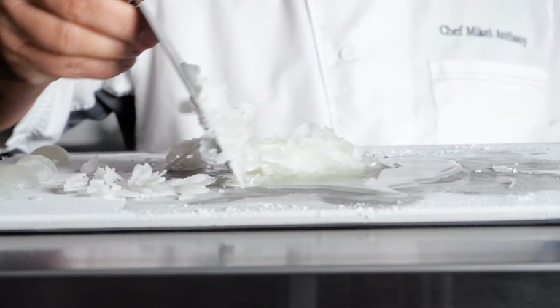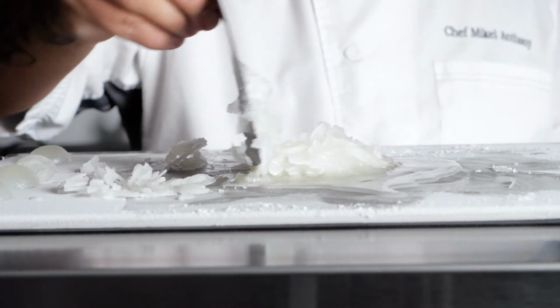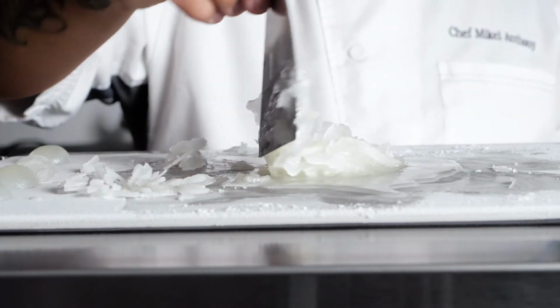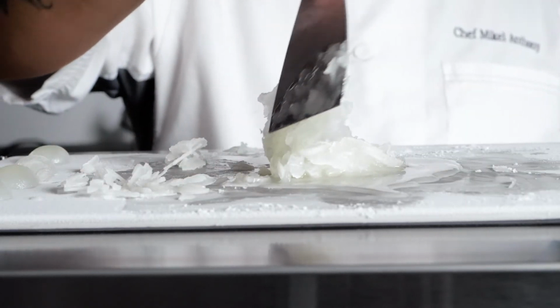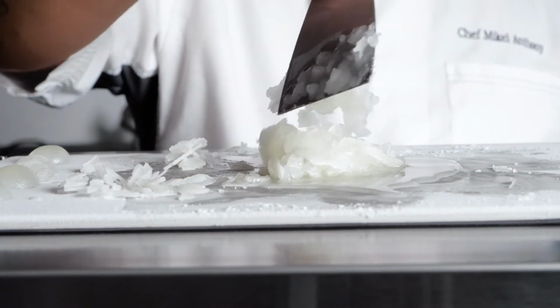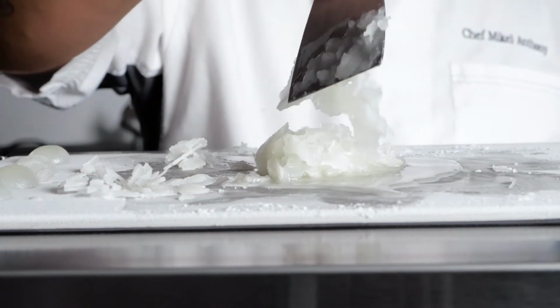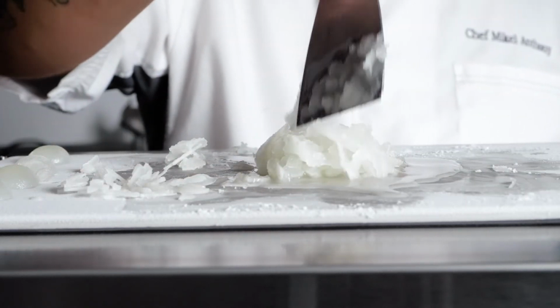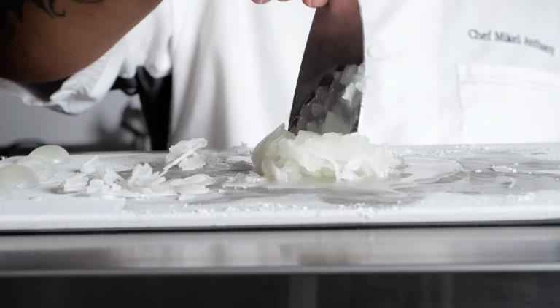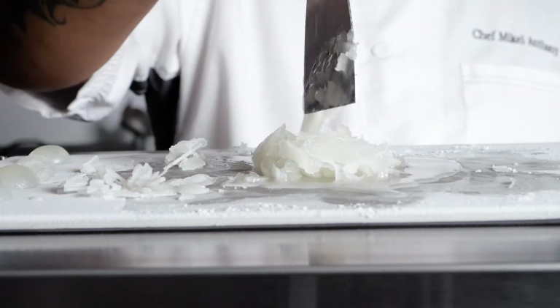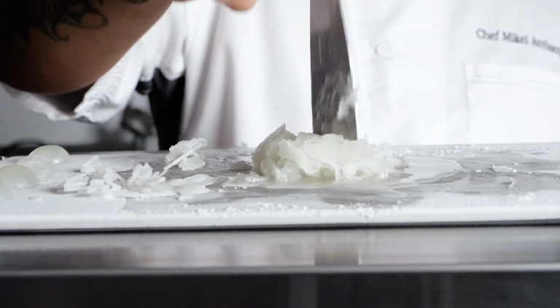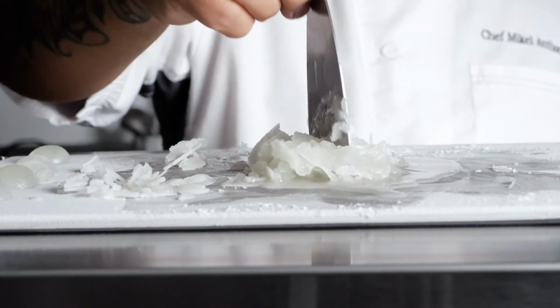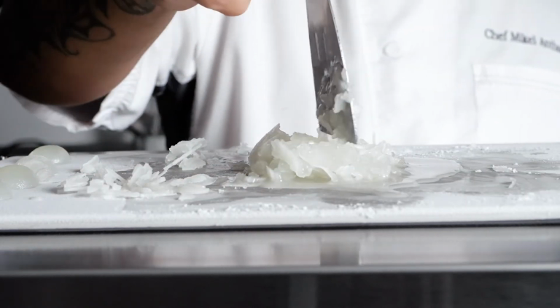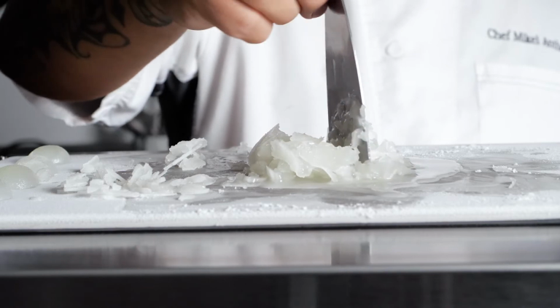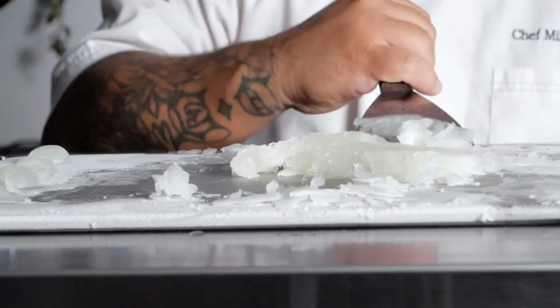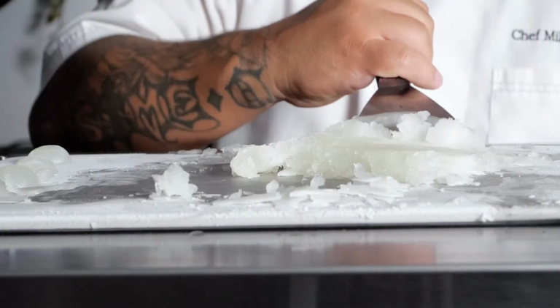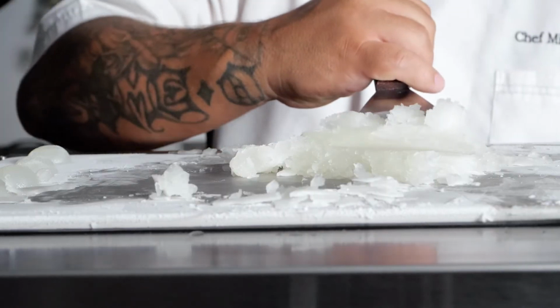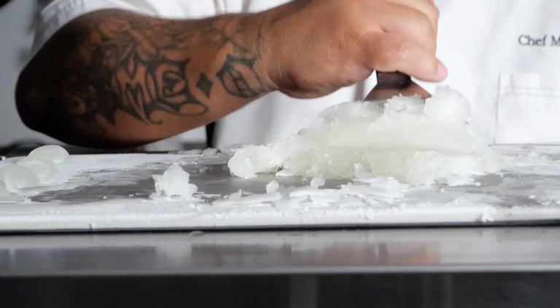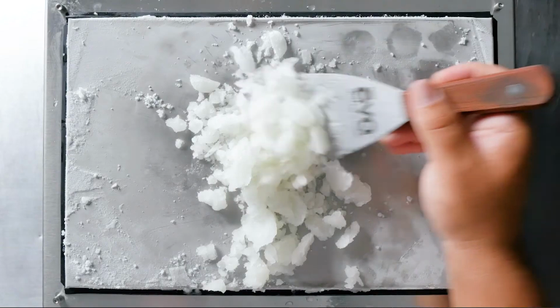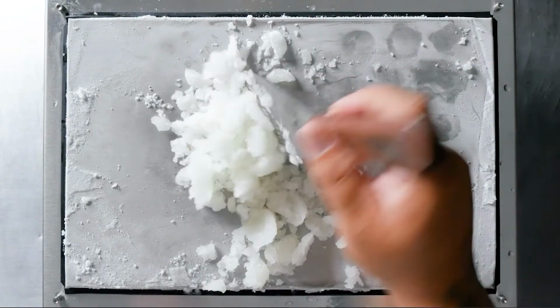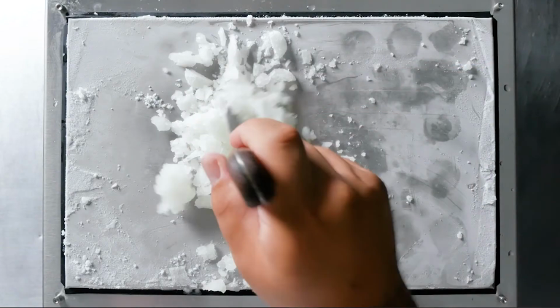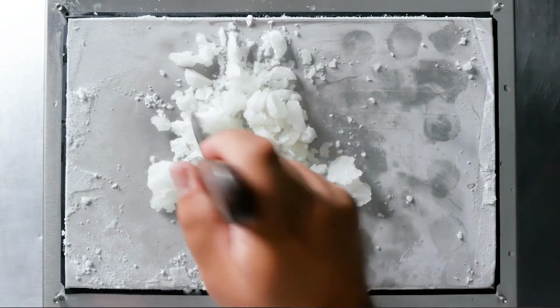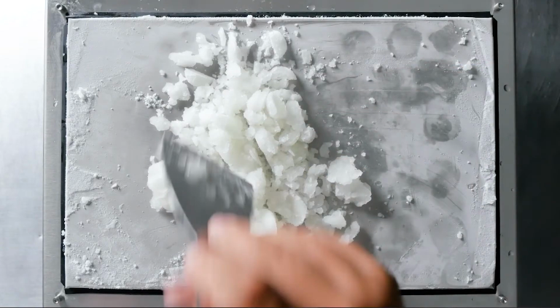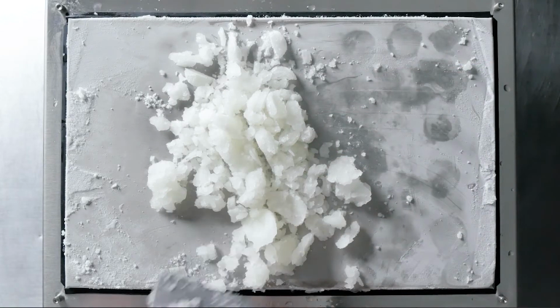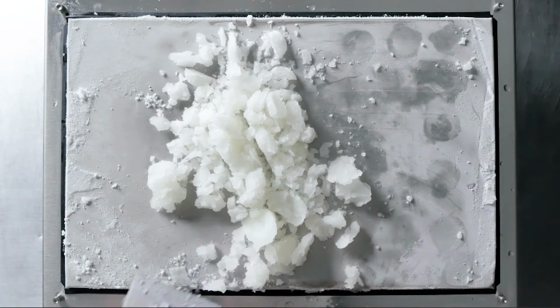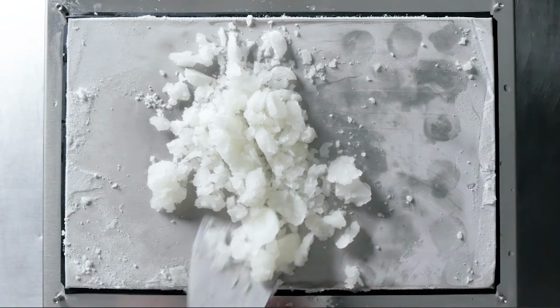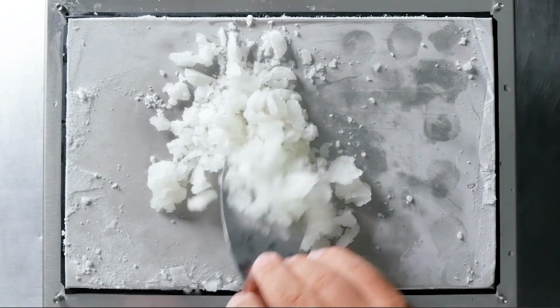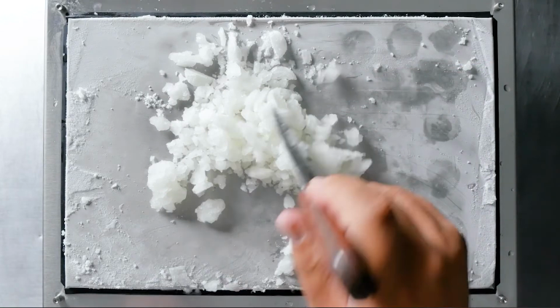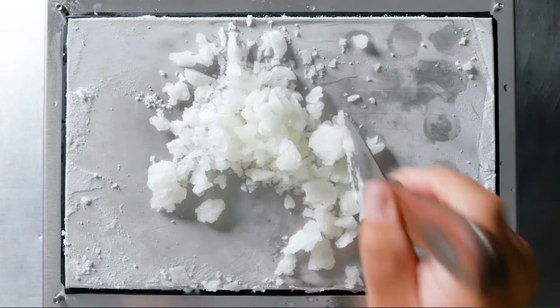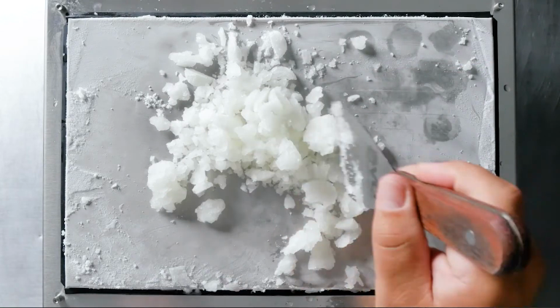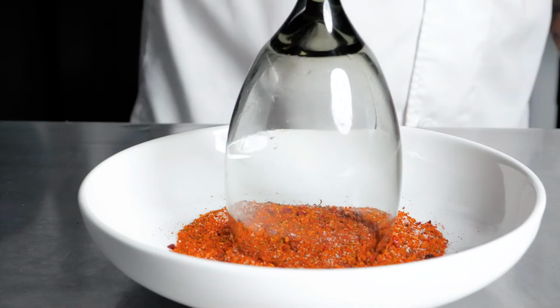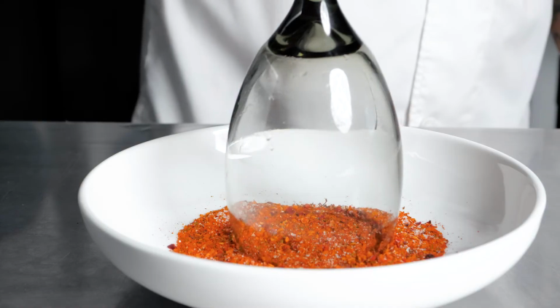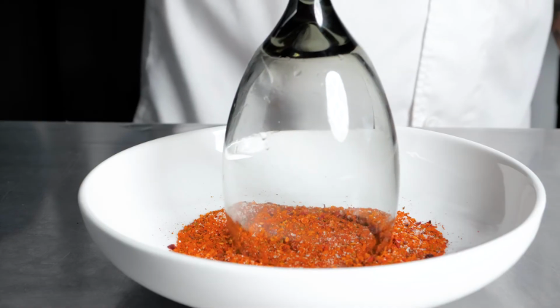I kept working it so it would have more of a blended margarita slash shaved ice mouthfeel, but it was delicate and even better.